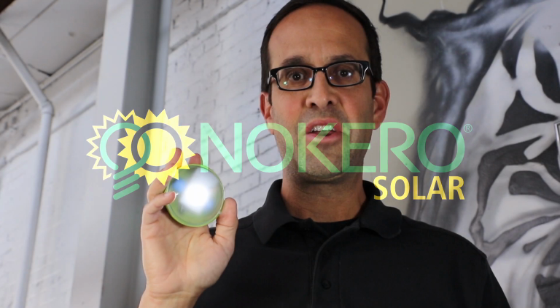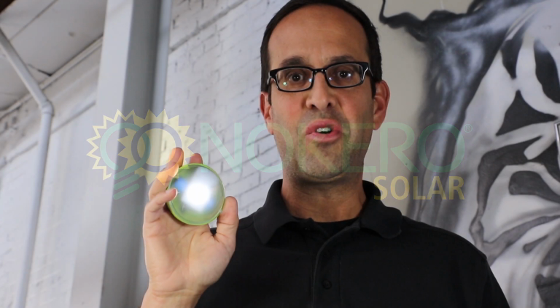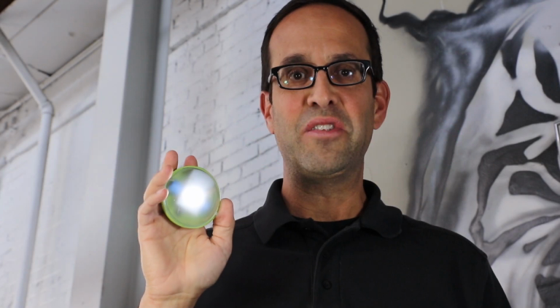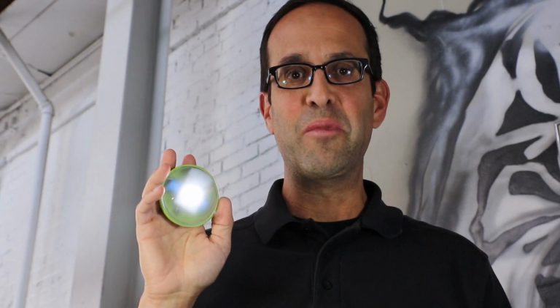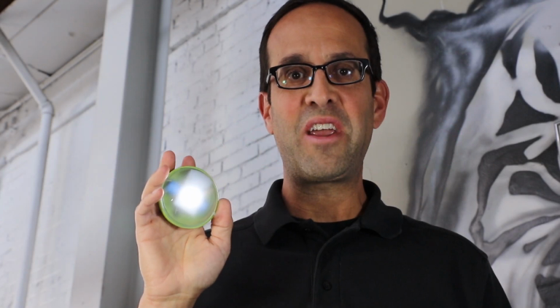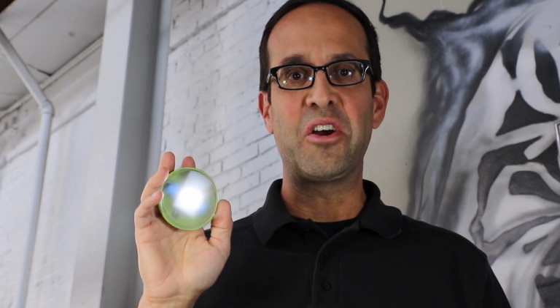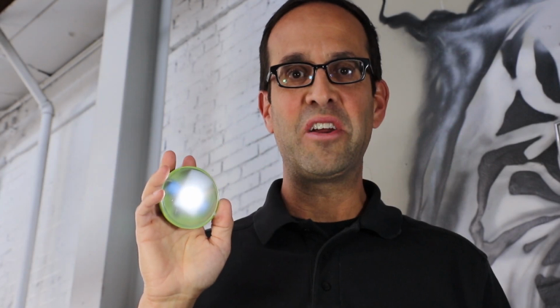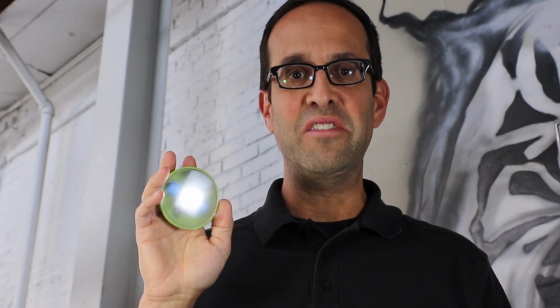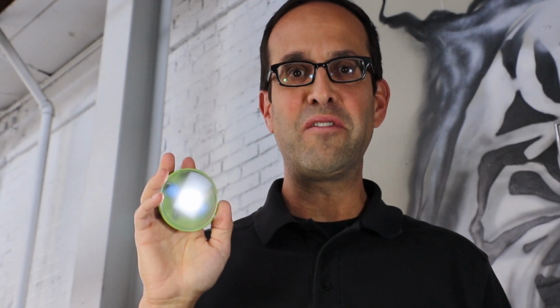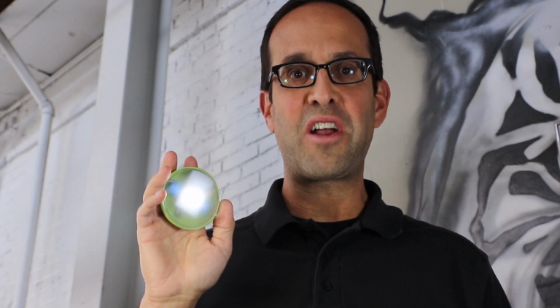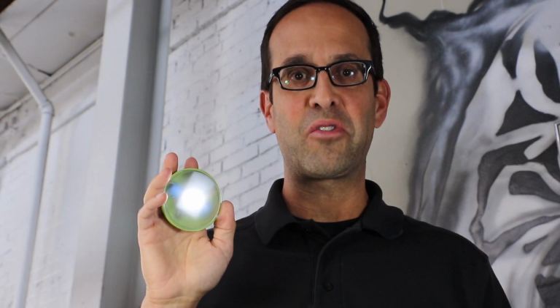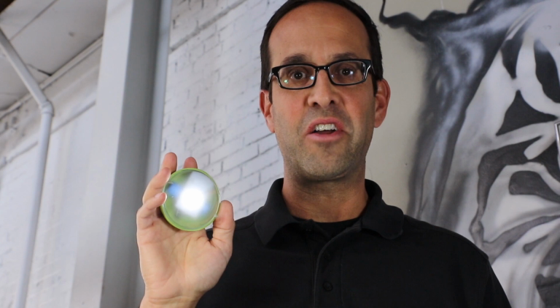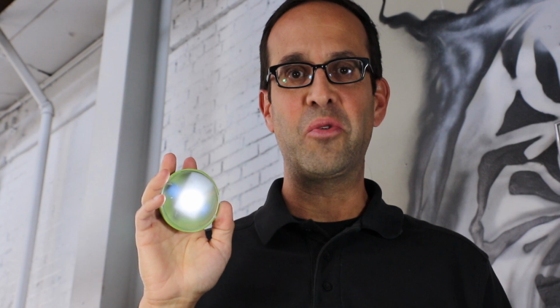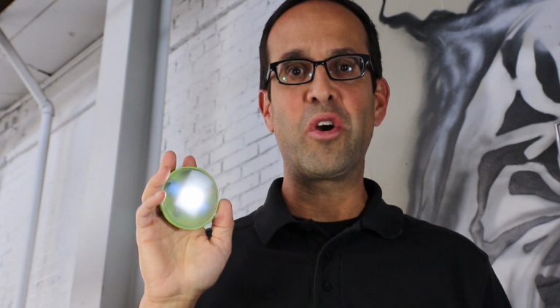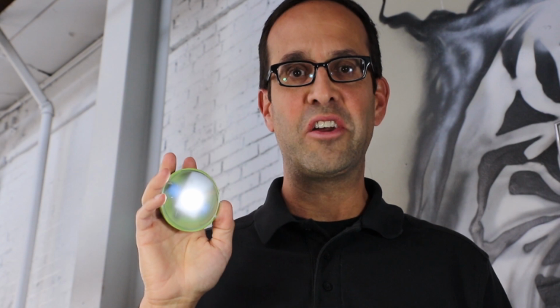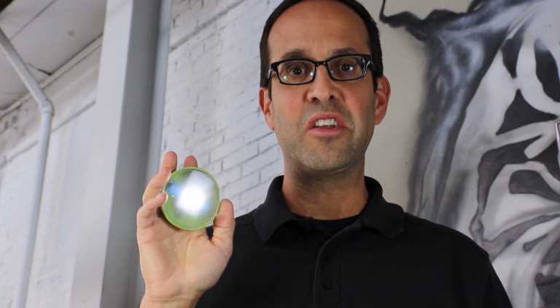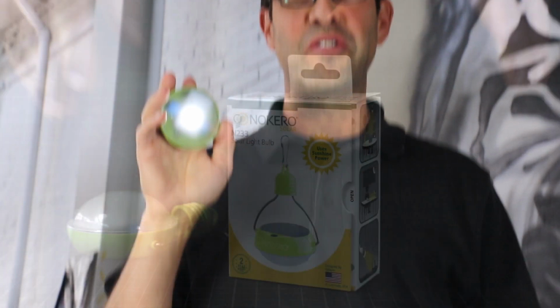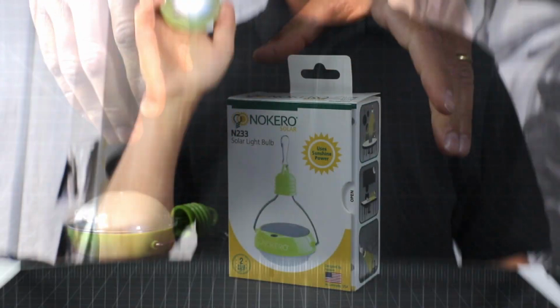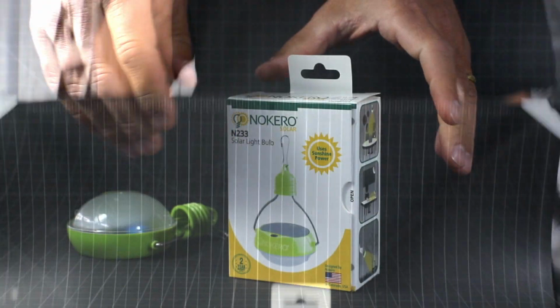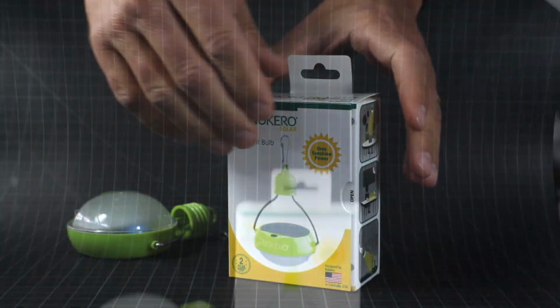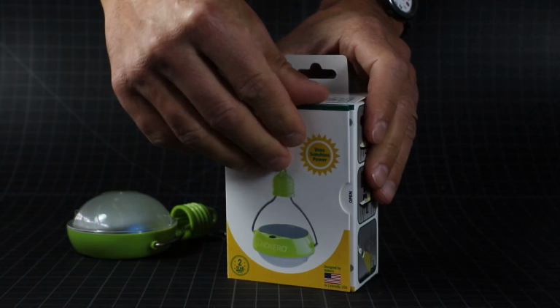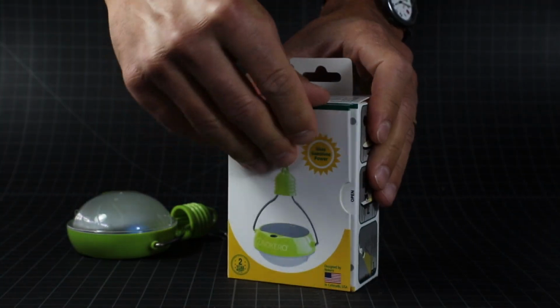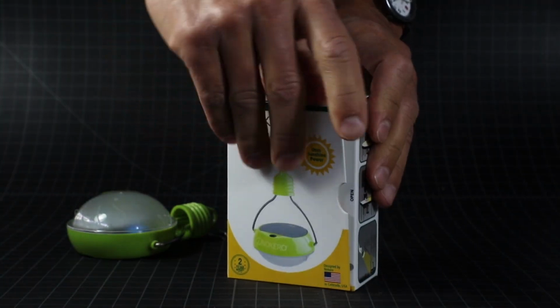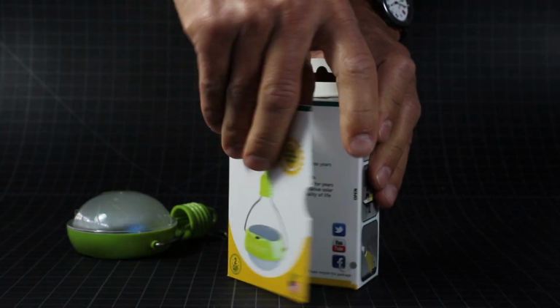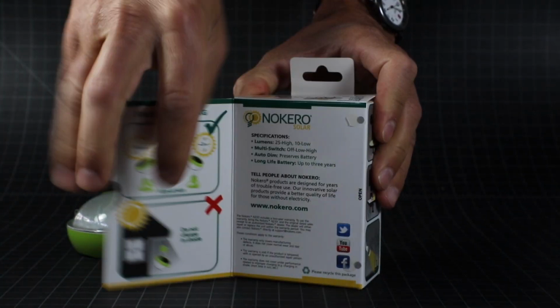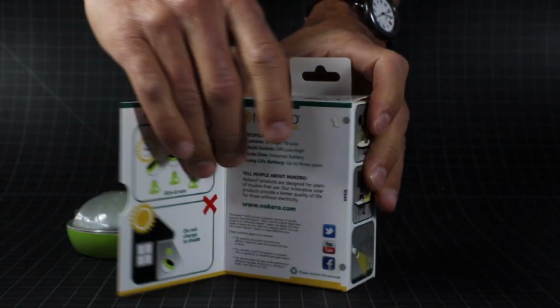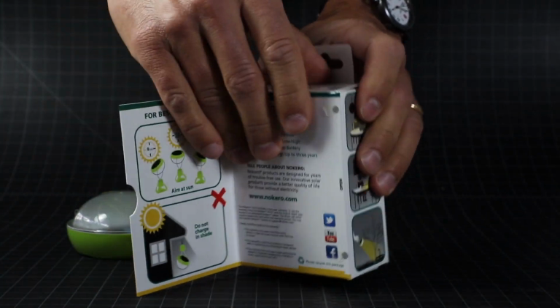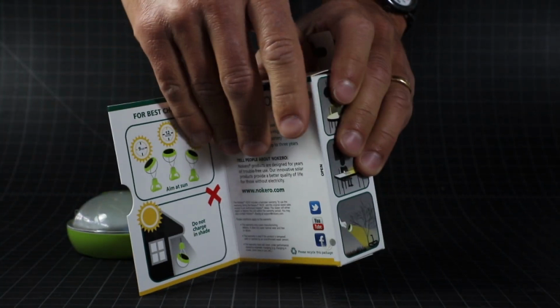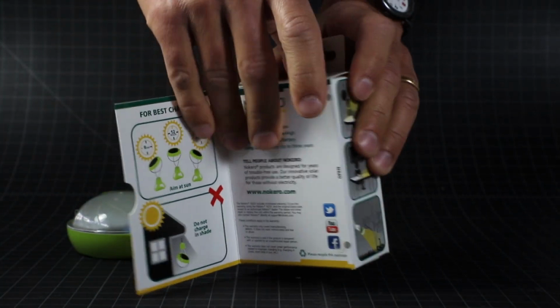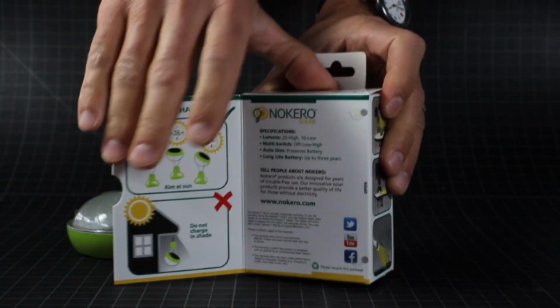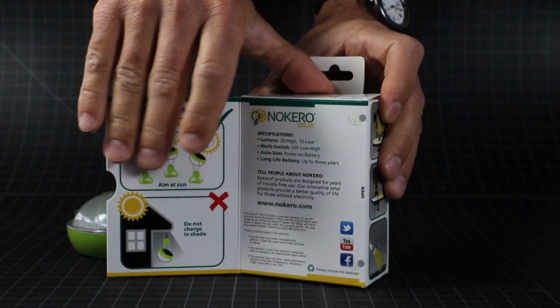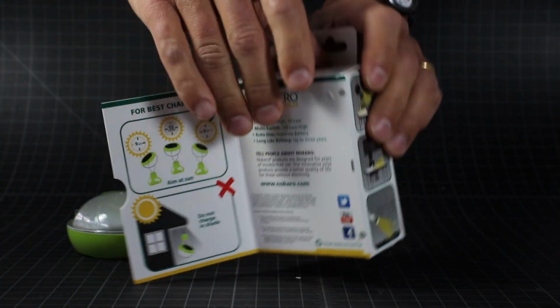Greetings from Nocaro here in Denver, Colorado. We're here to introduce the N233, the world's most efficient light.